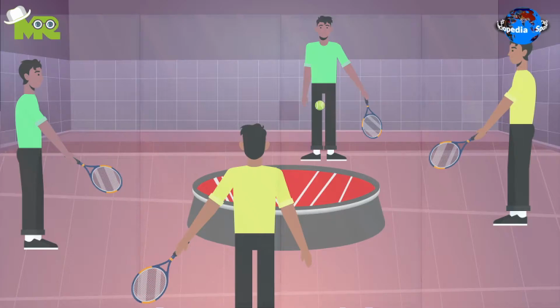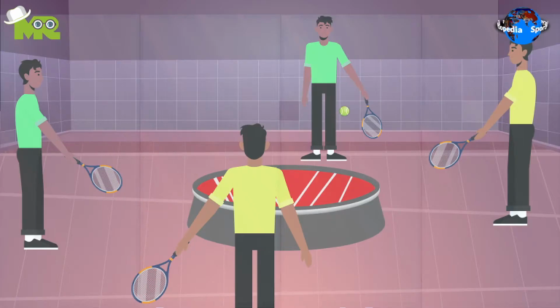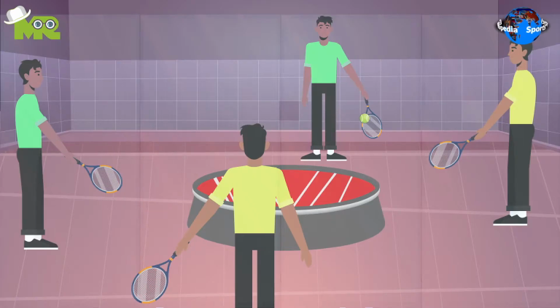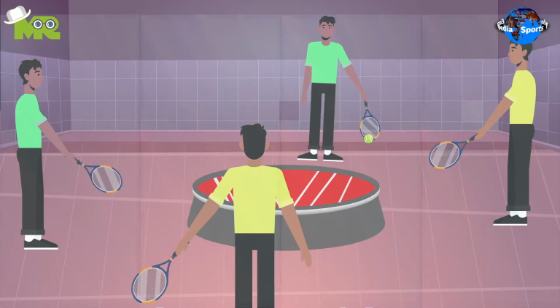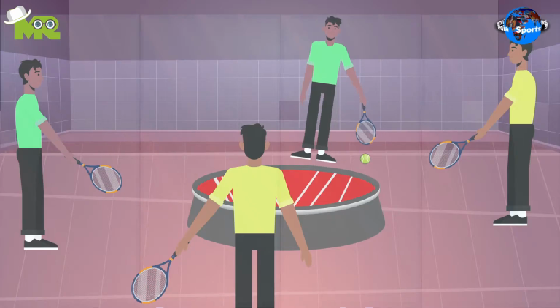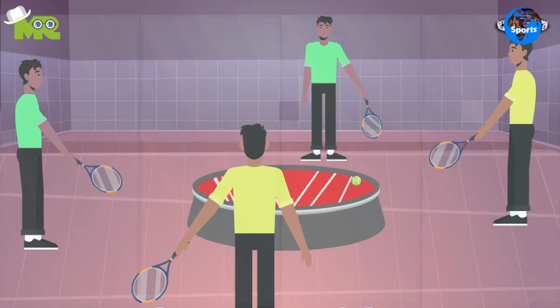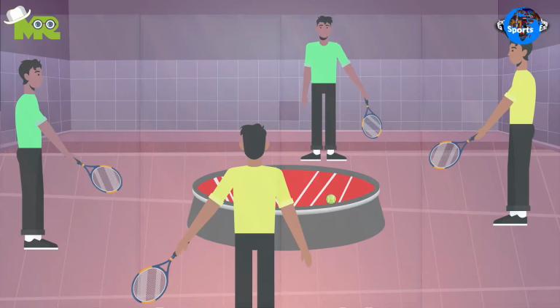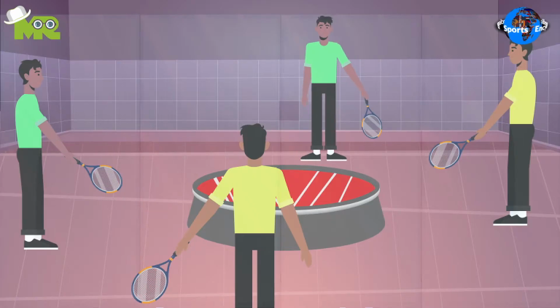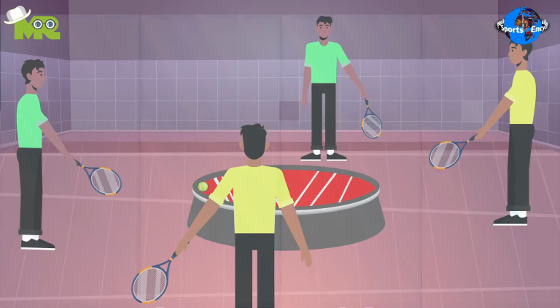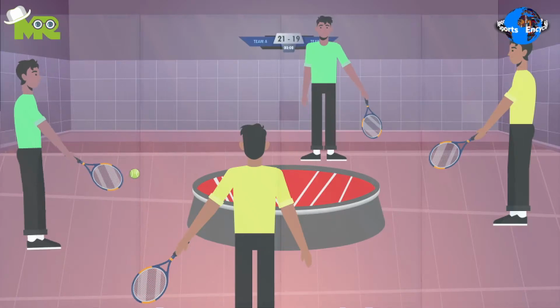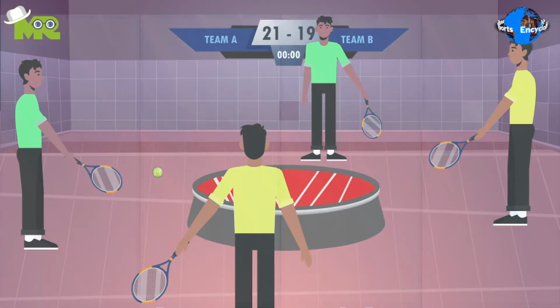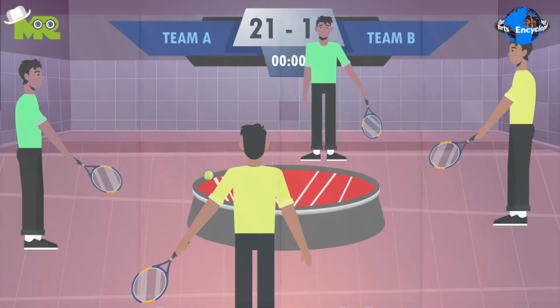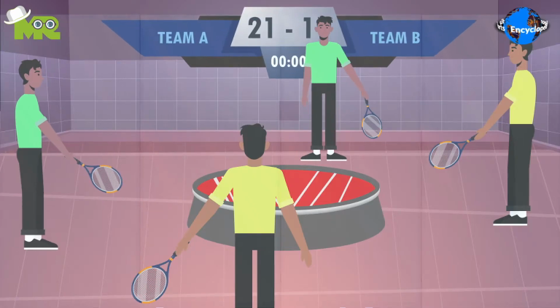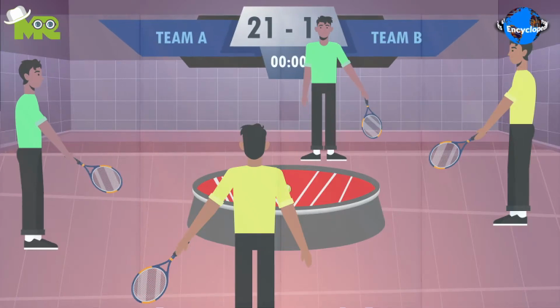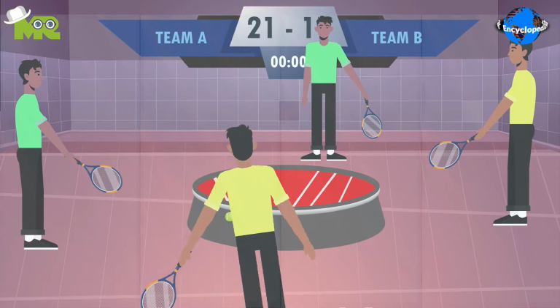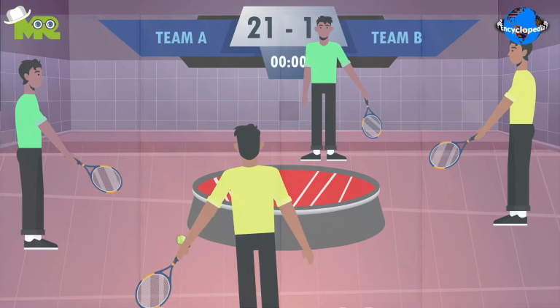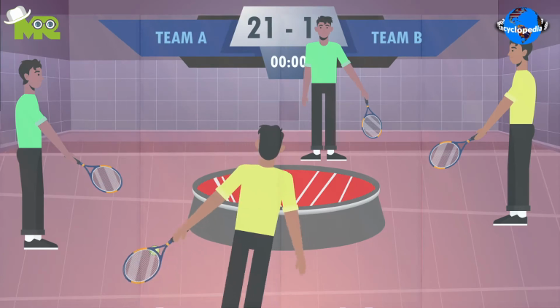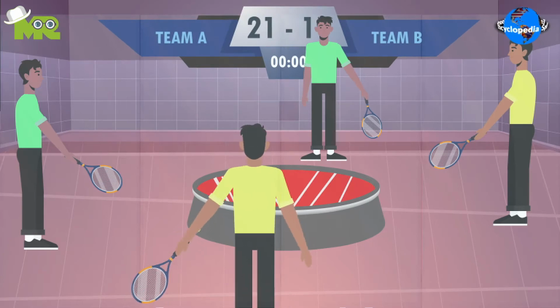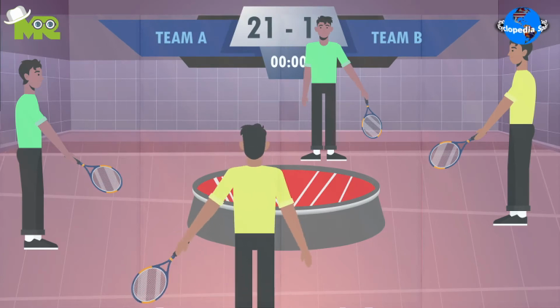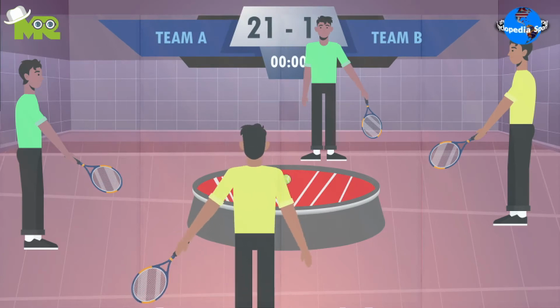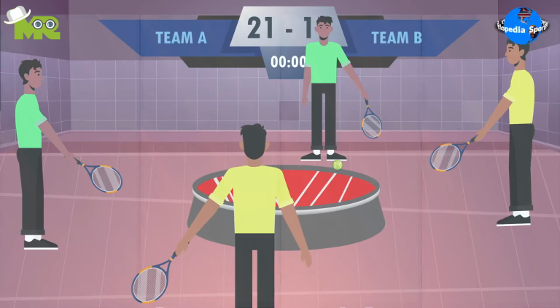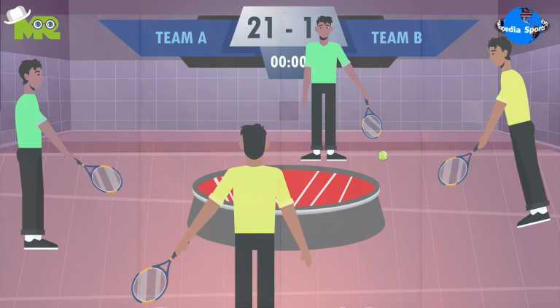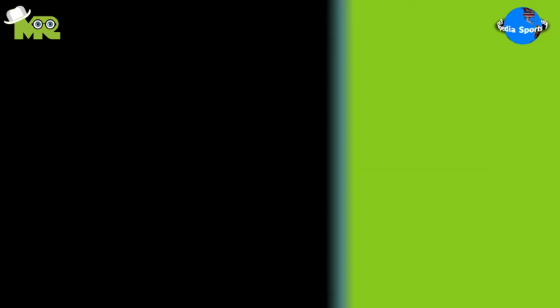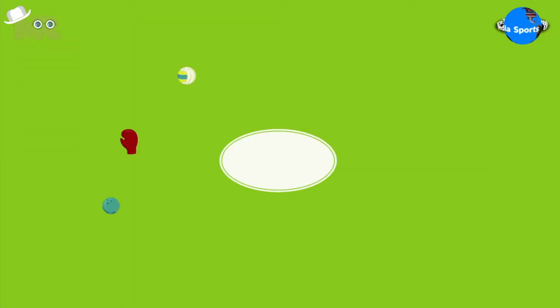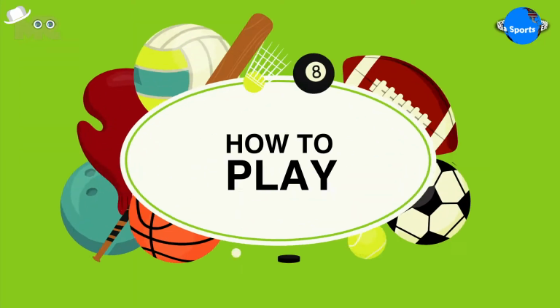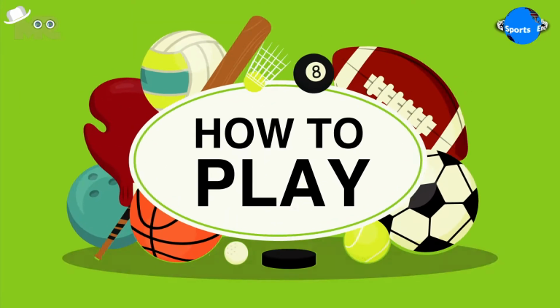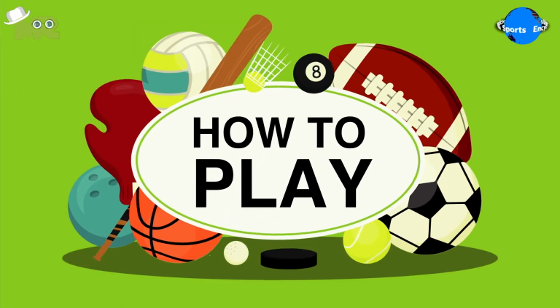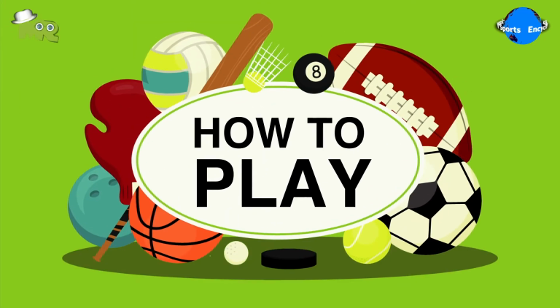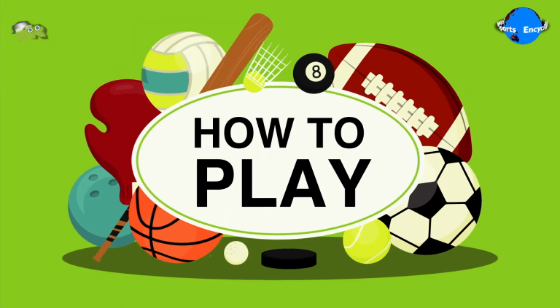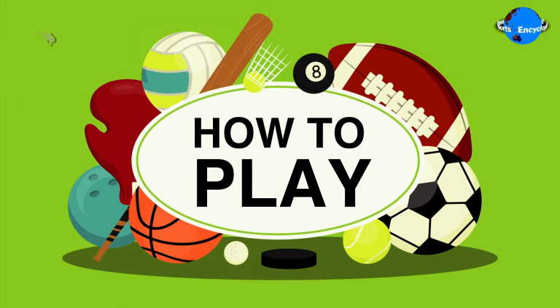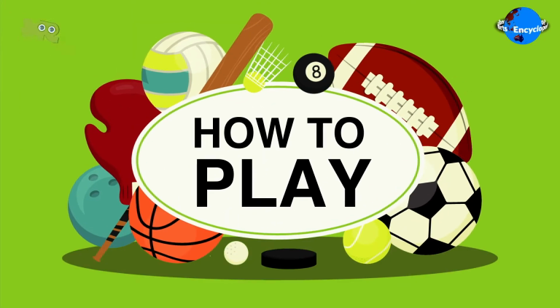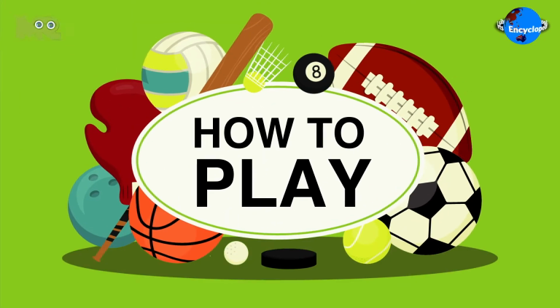The basic objective of the game is to score more points than the opponent. How to play 360-degree ball?